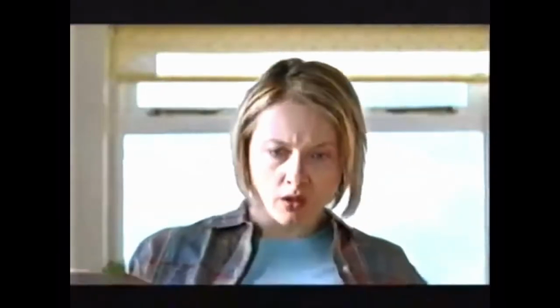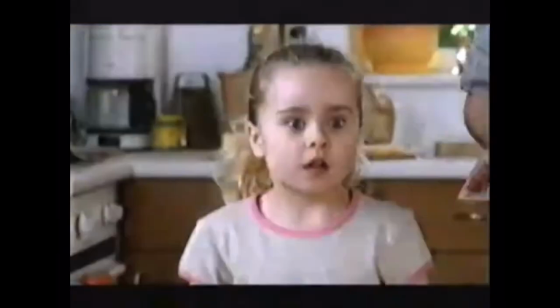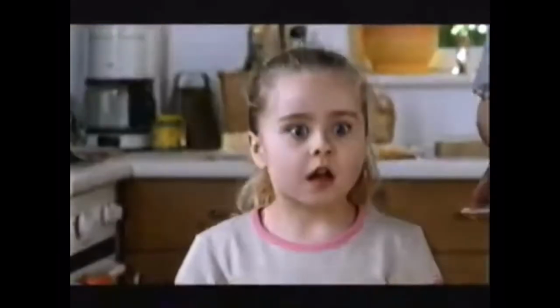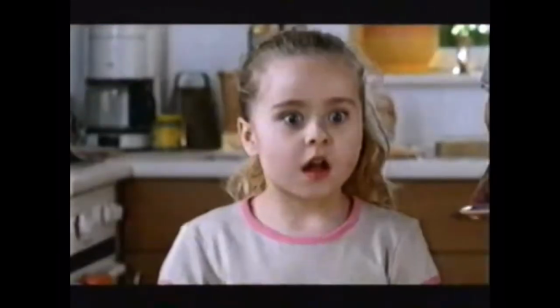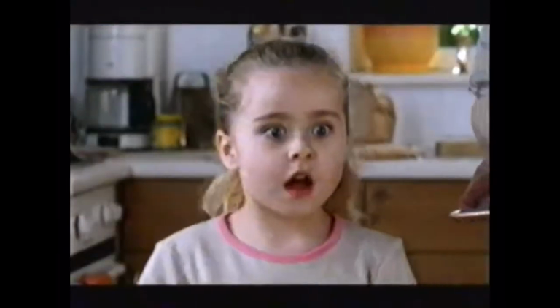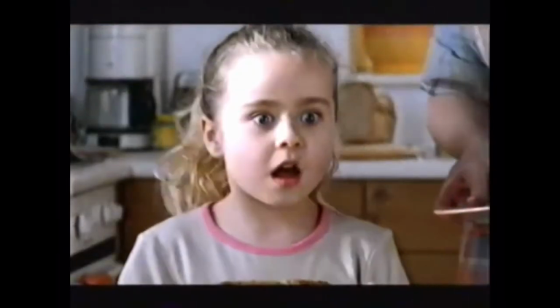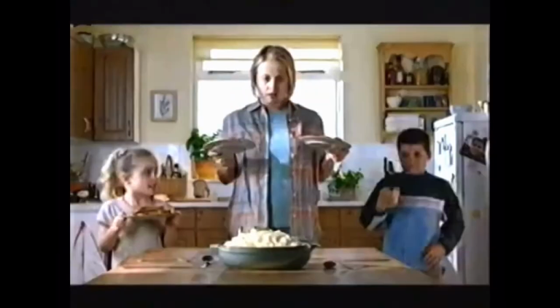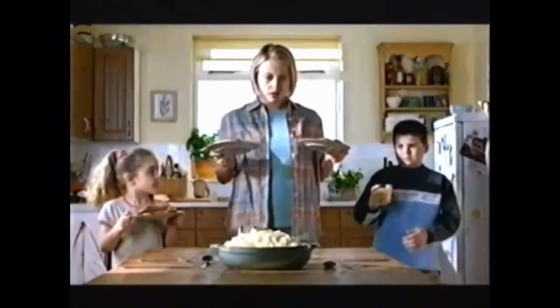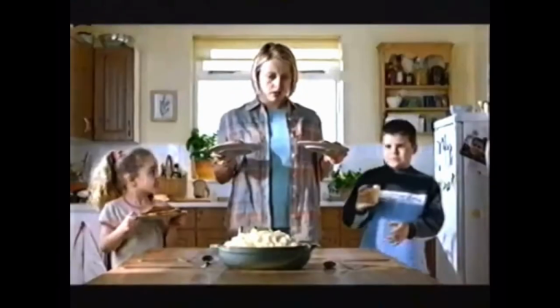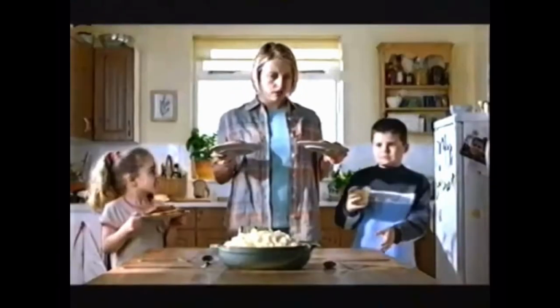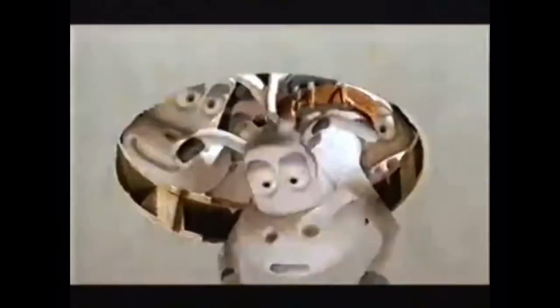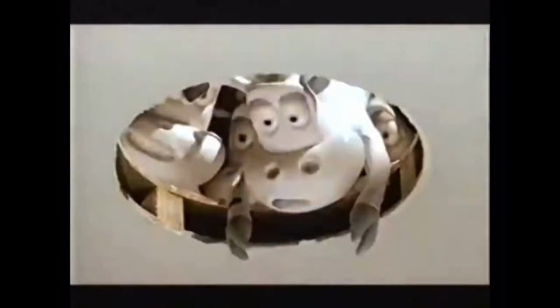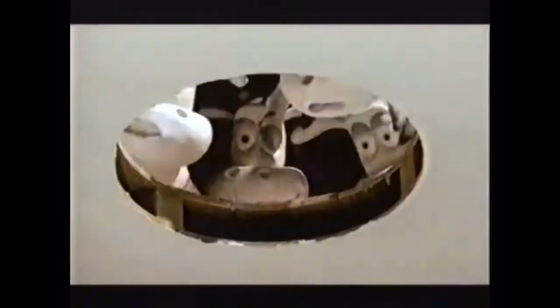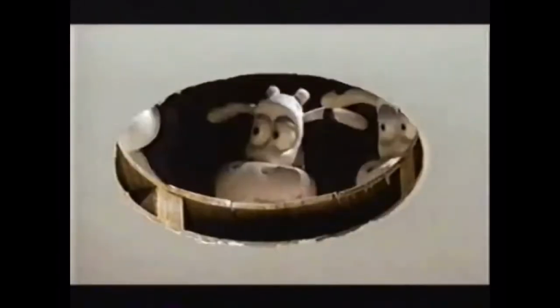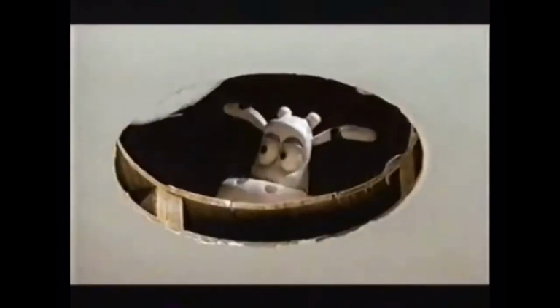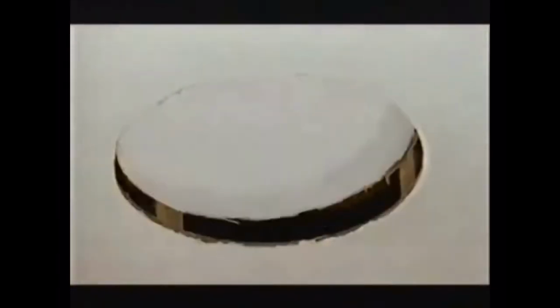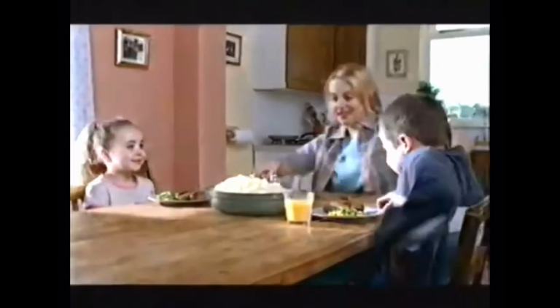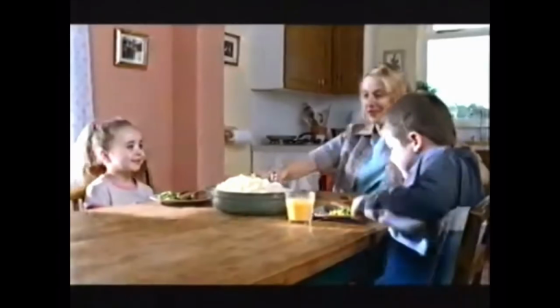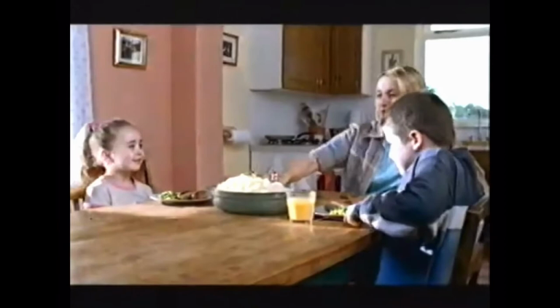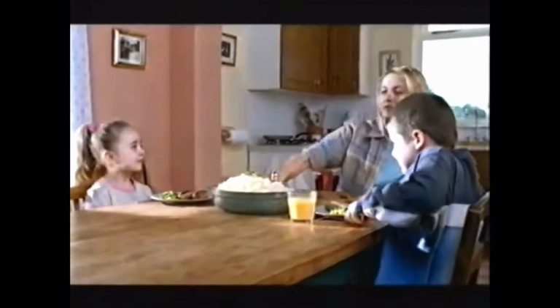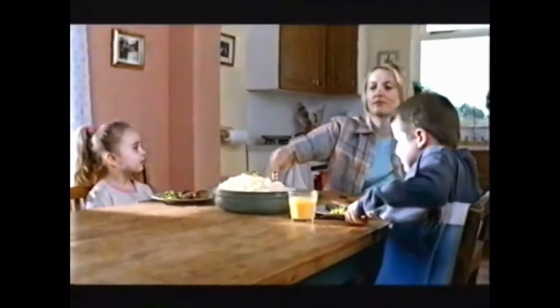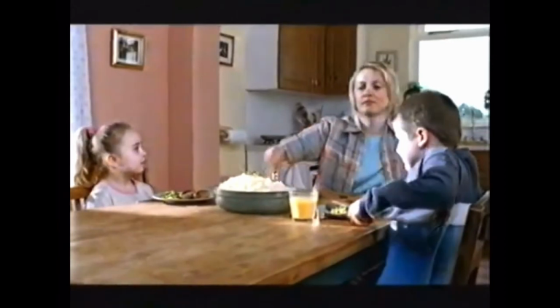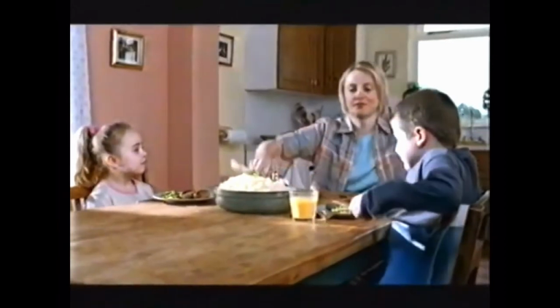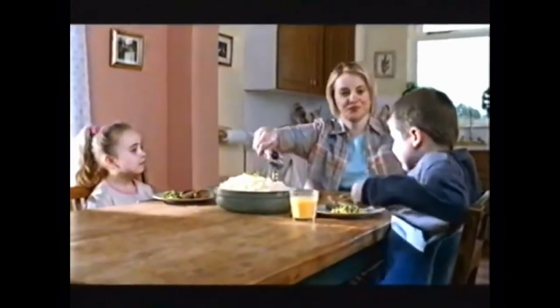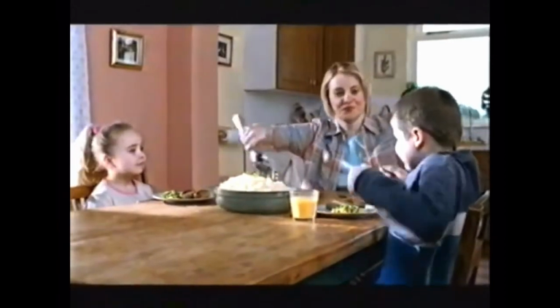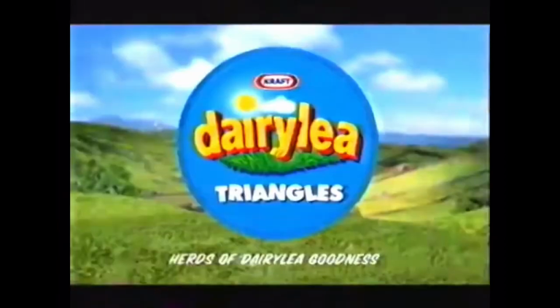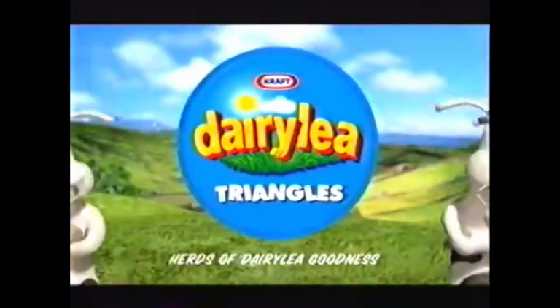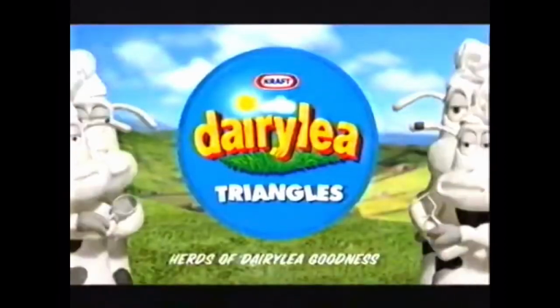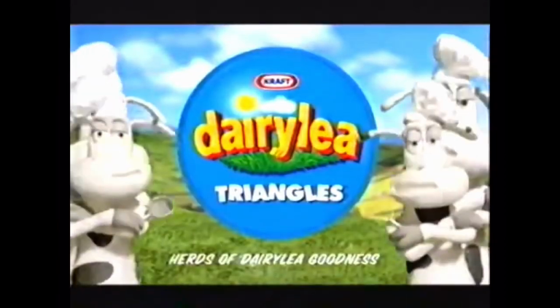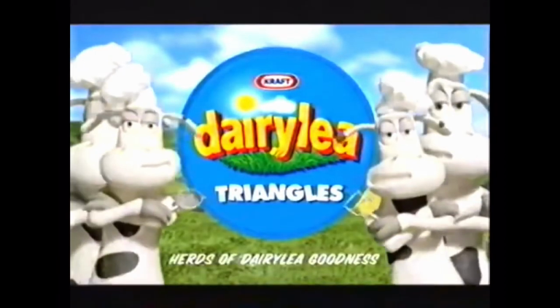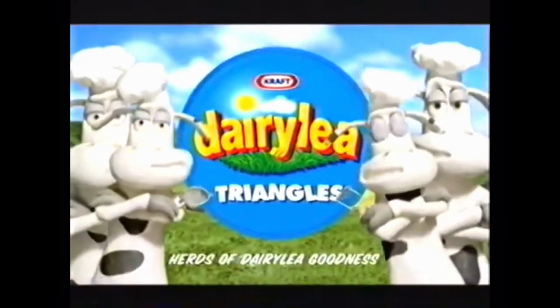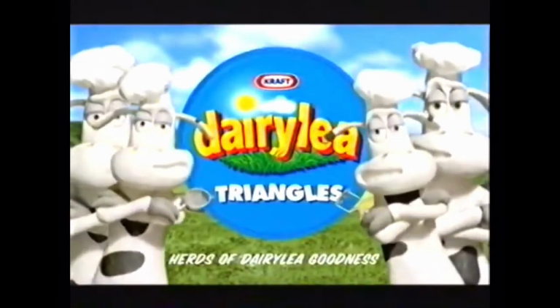Cows! What will they think of next? Heads of Dairy Lee goodness!